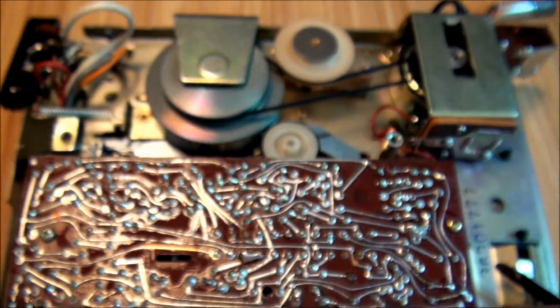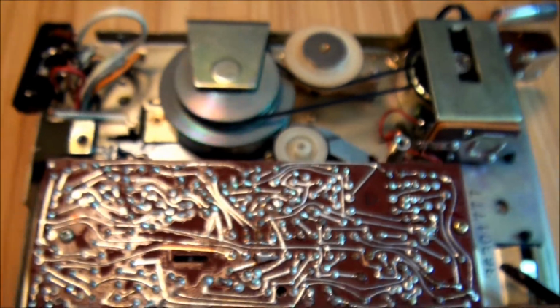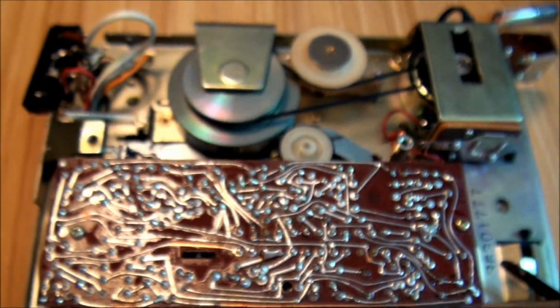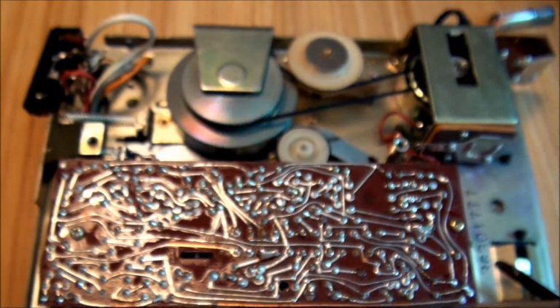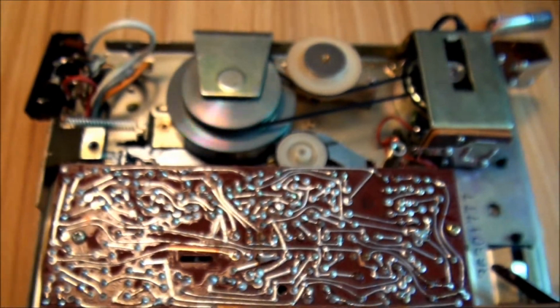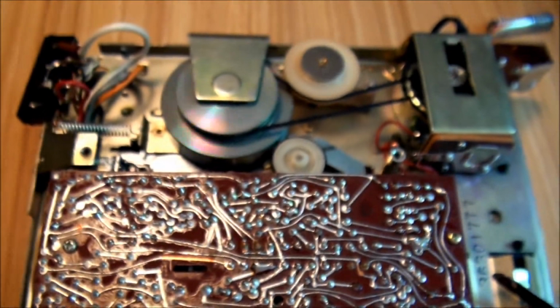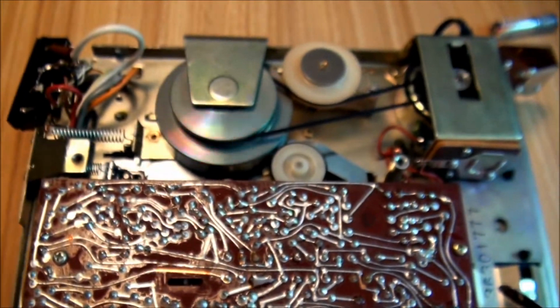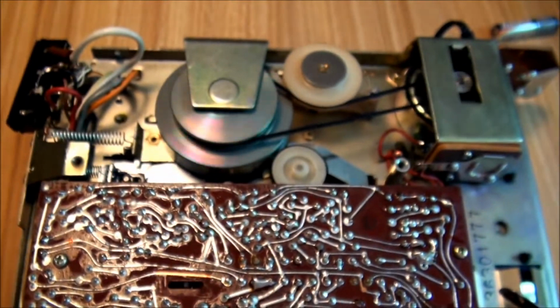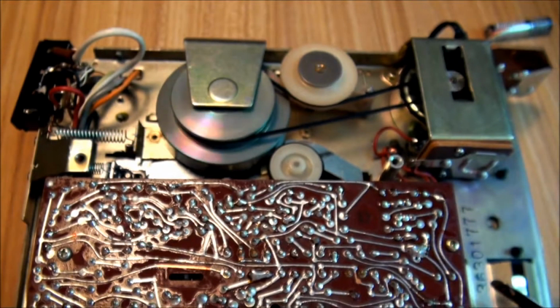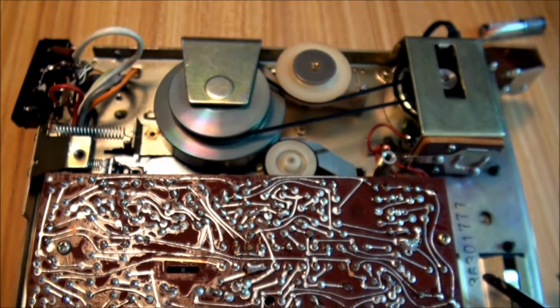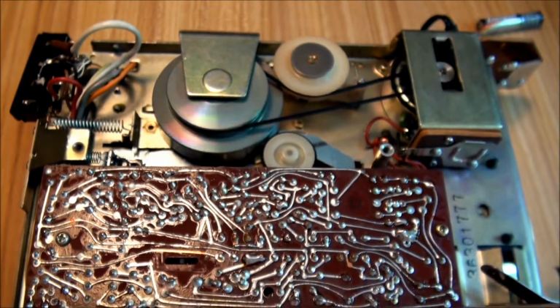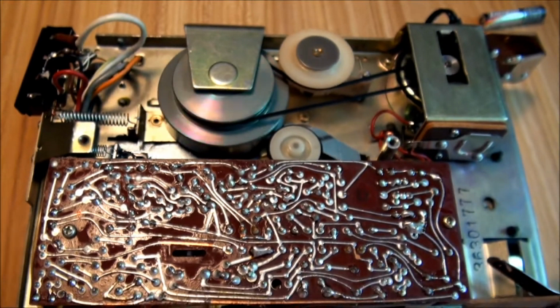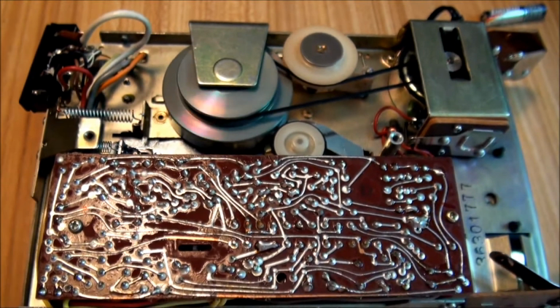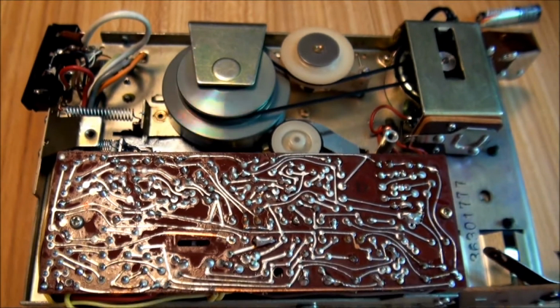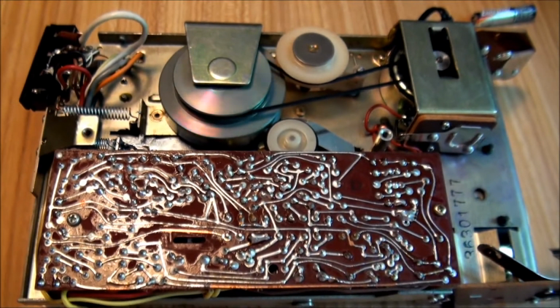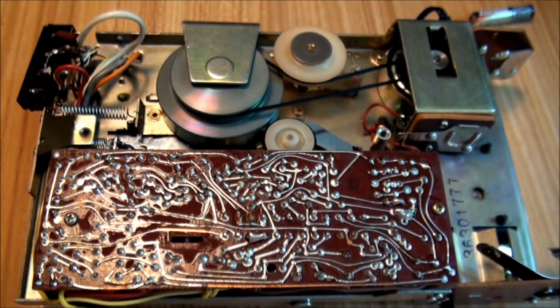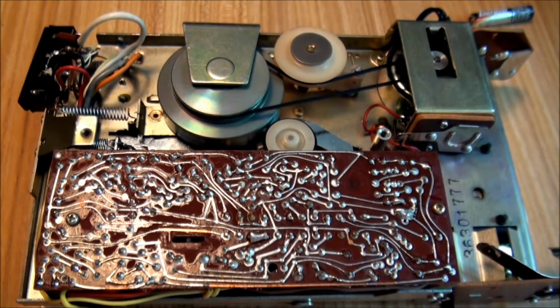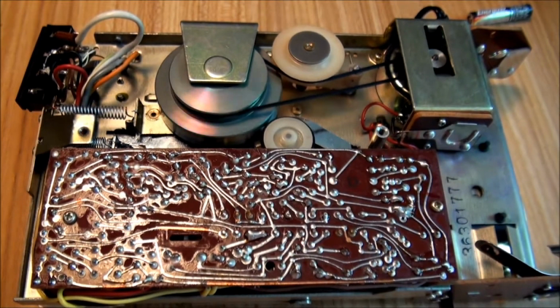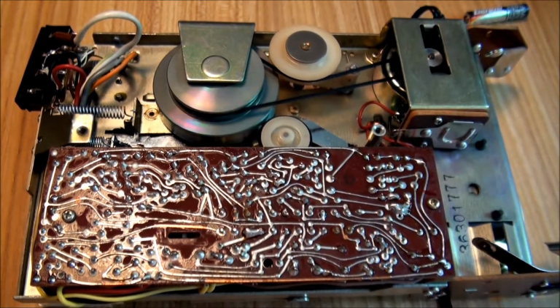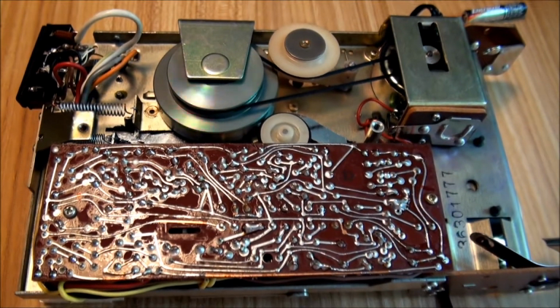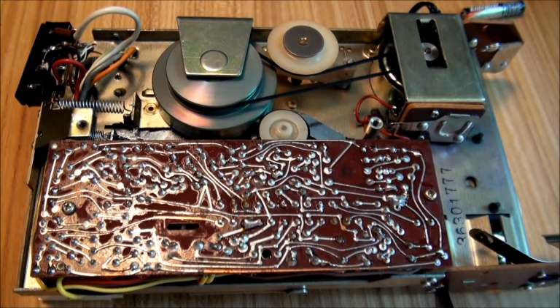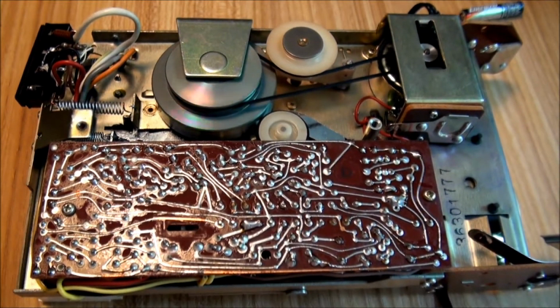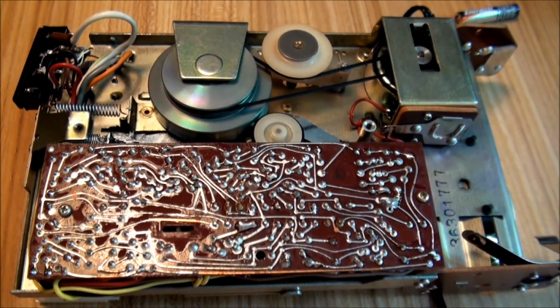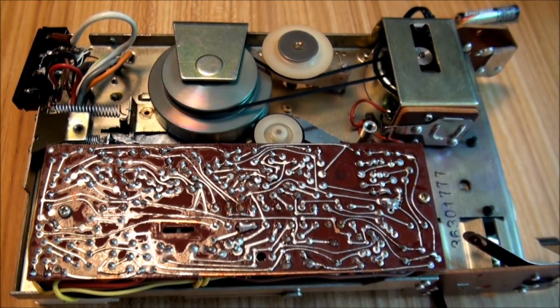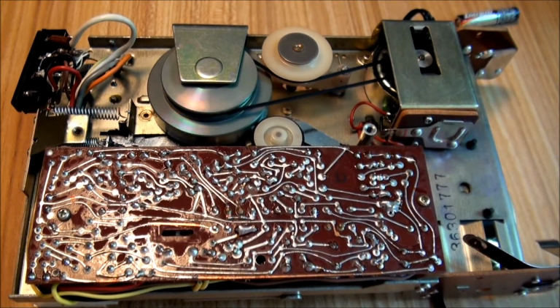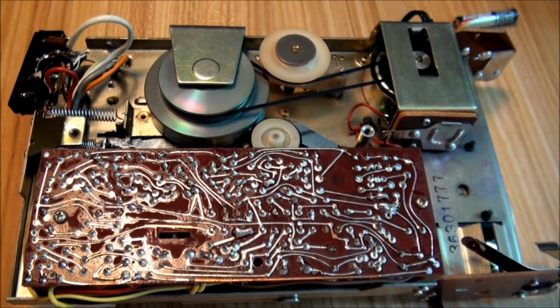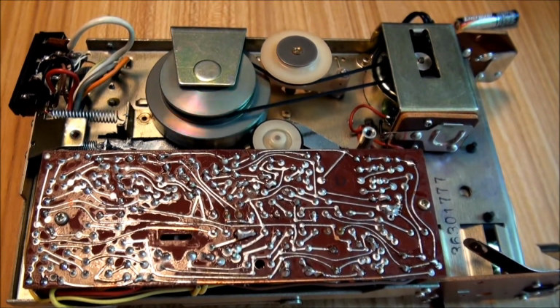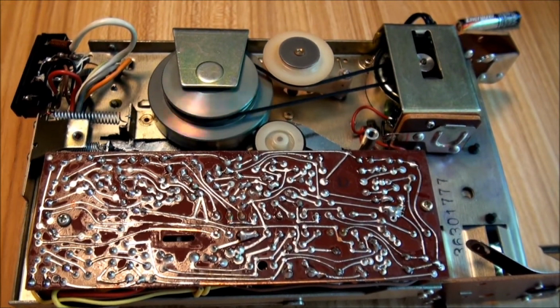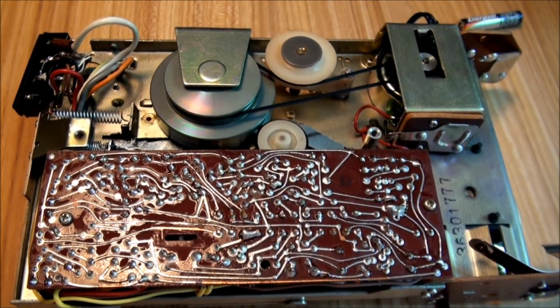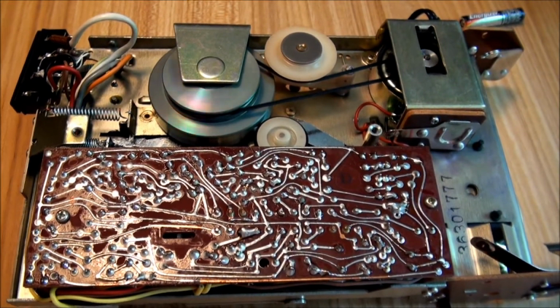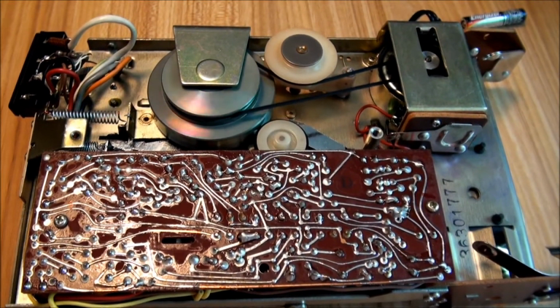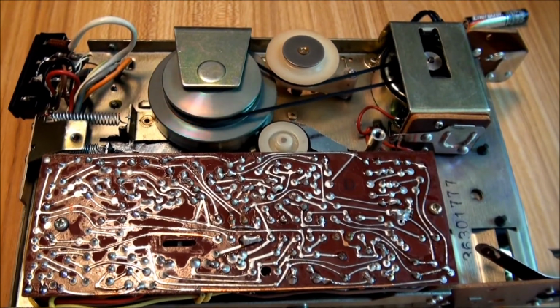So it looks like I'm going to have to do some maintenance on this, or write it off.